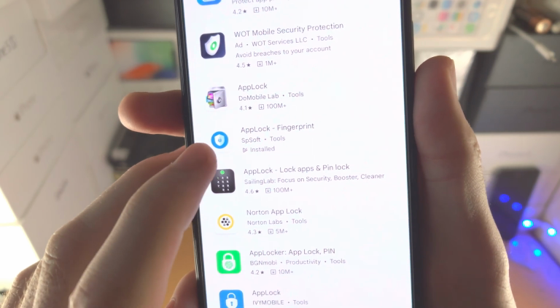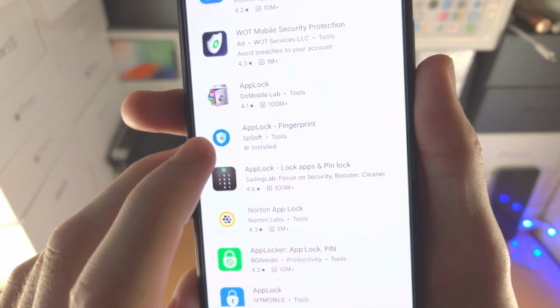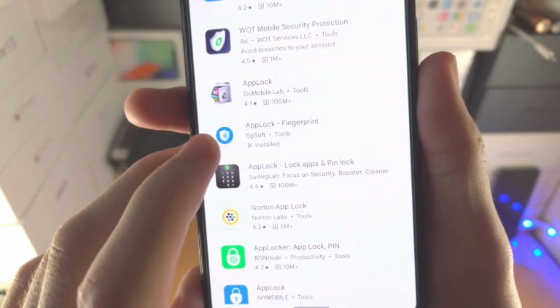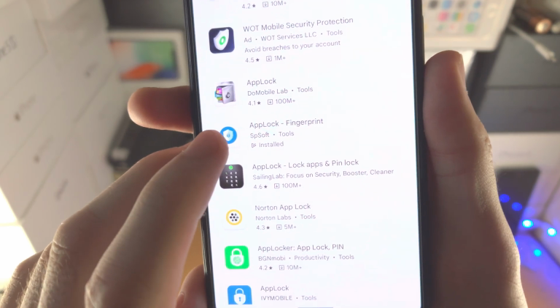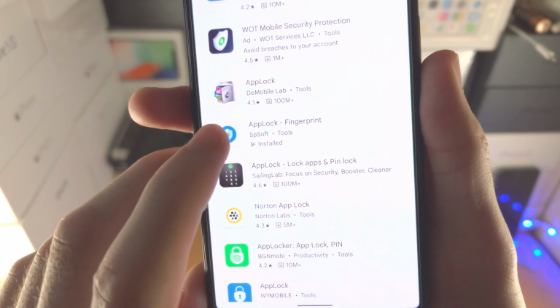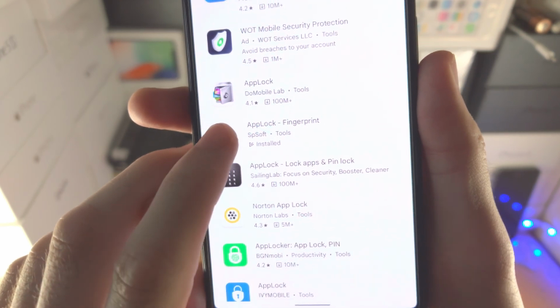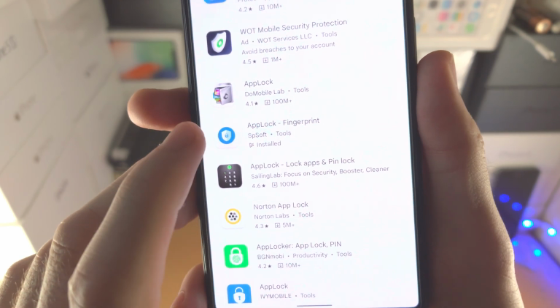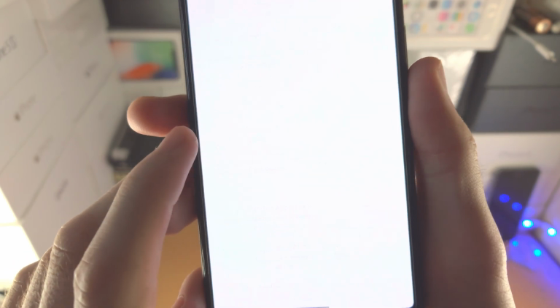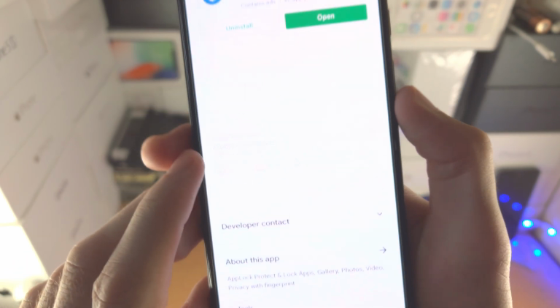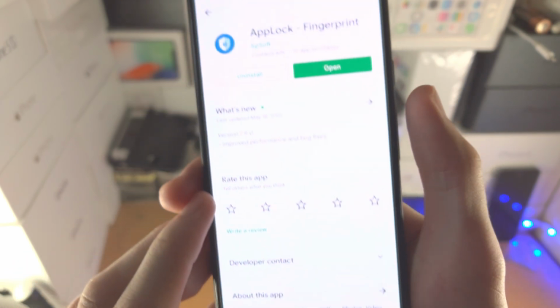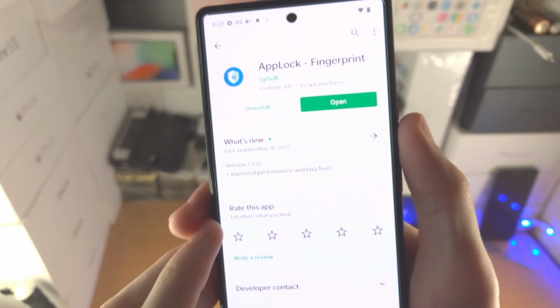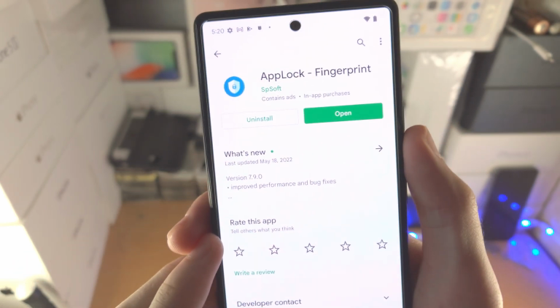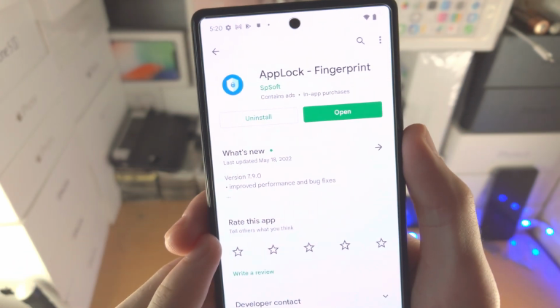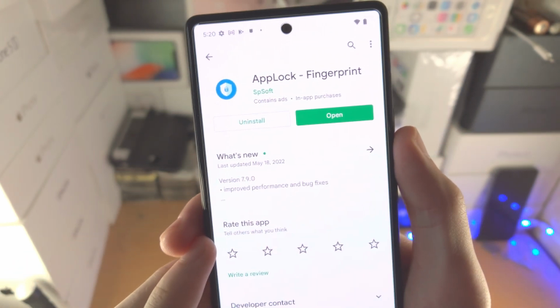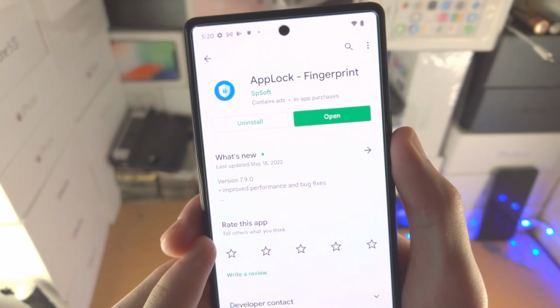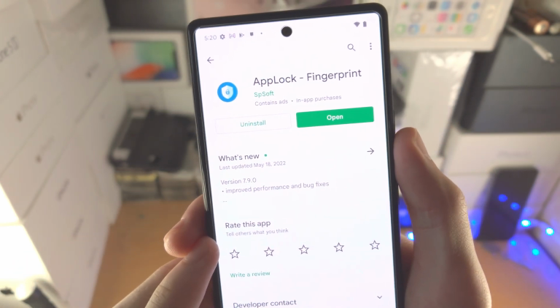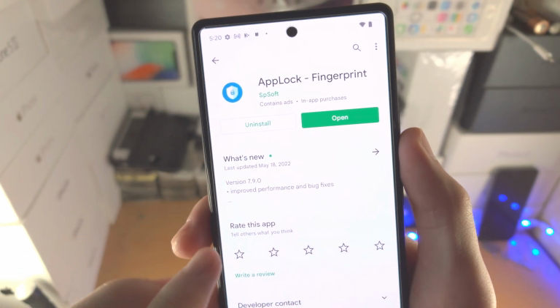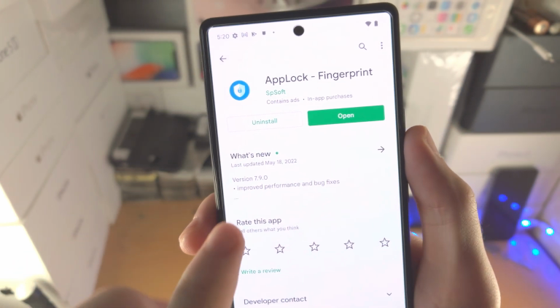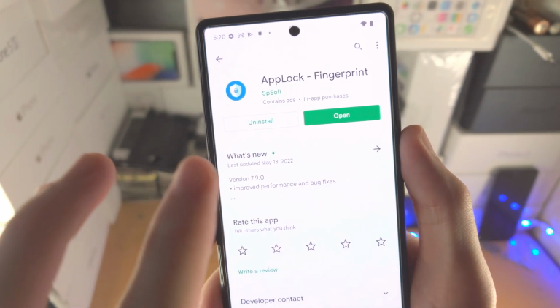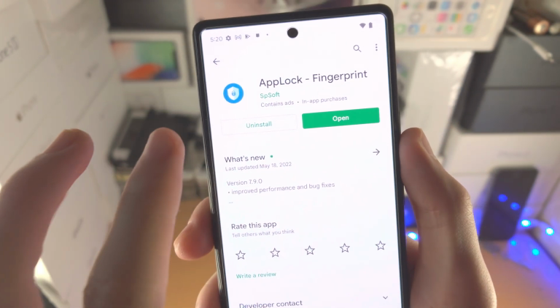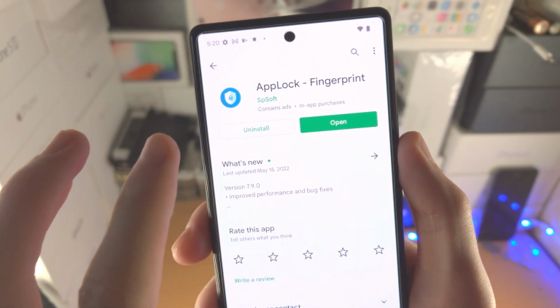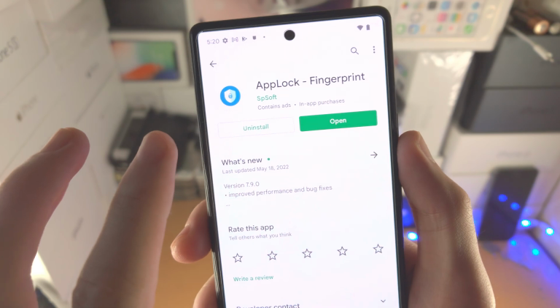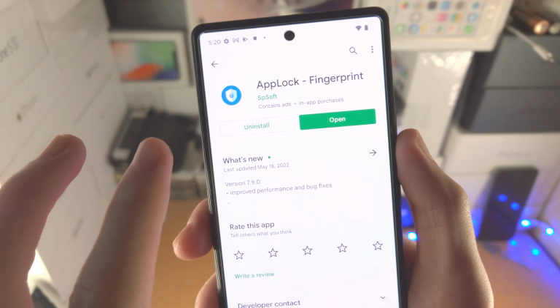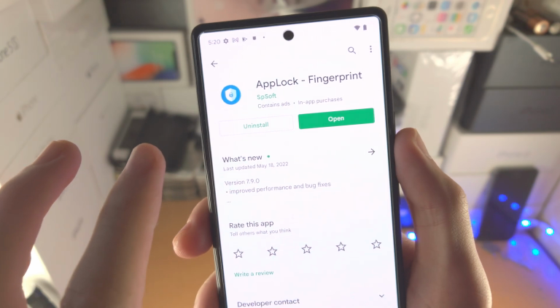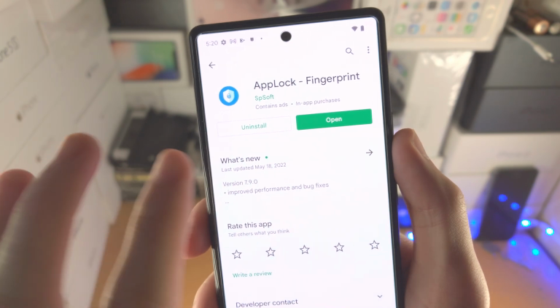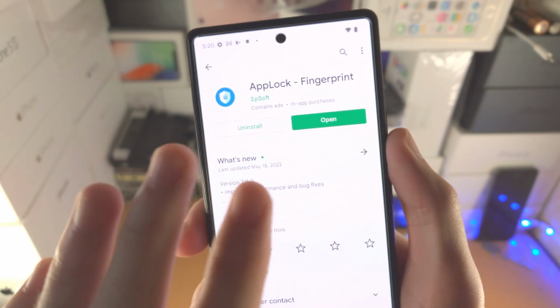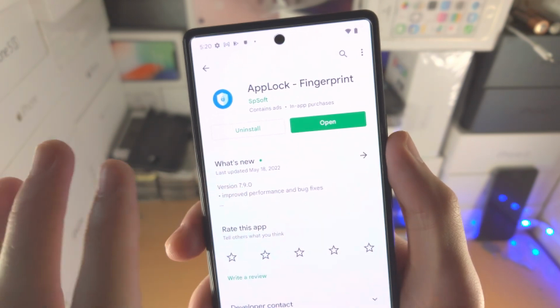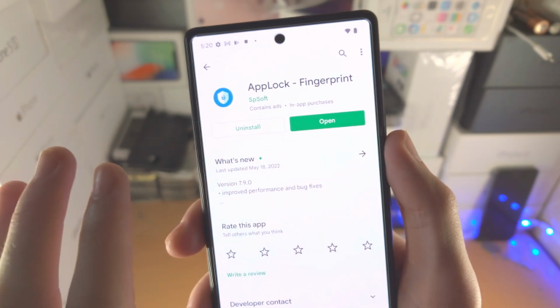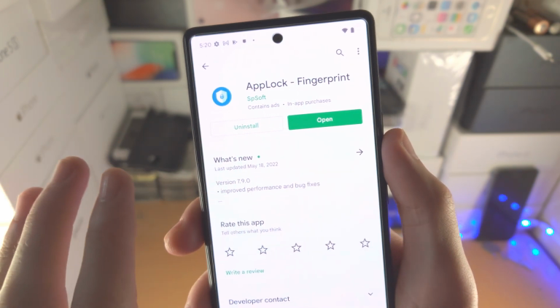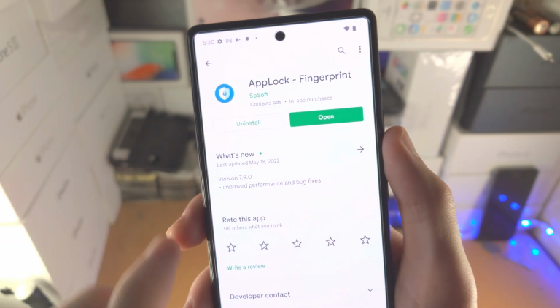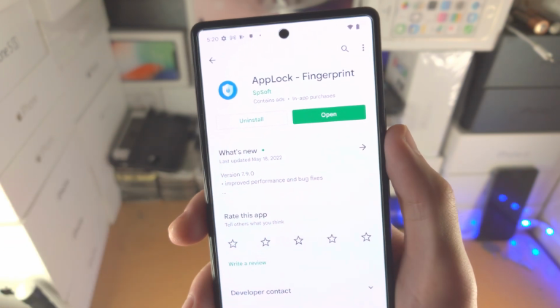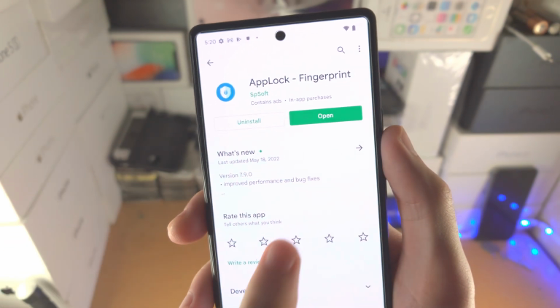You want to tap on this one and then install it. This is completely free to download, so you don't need to worry about that.